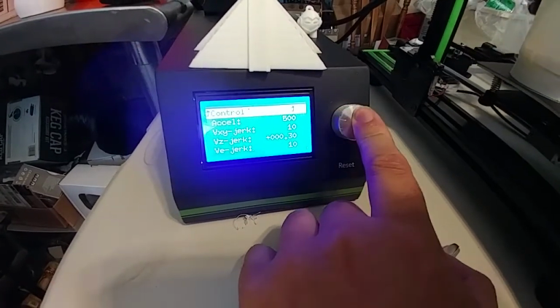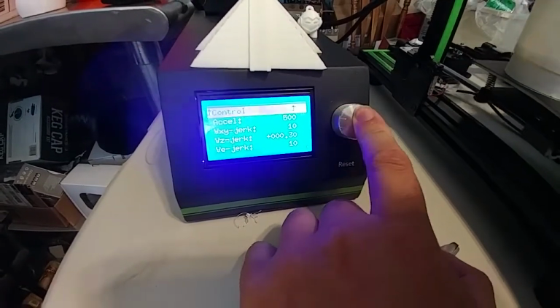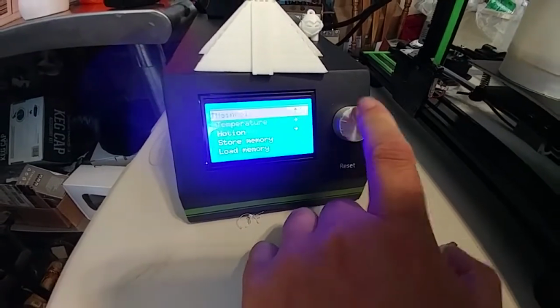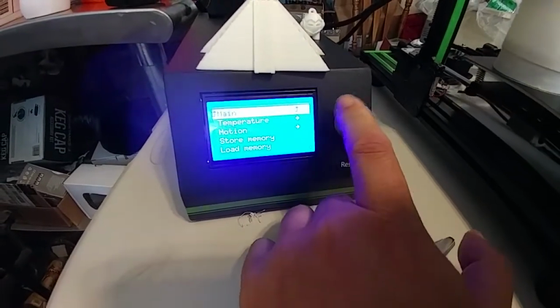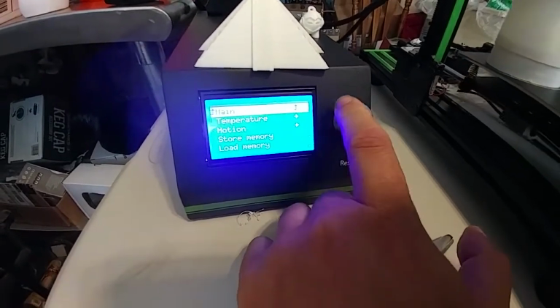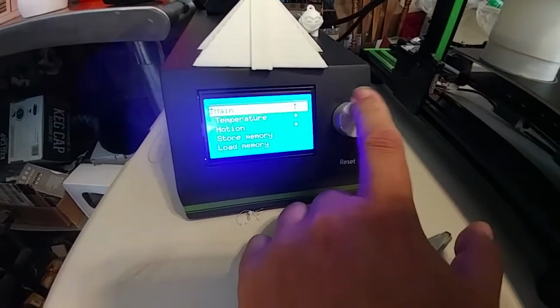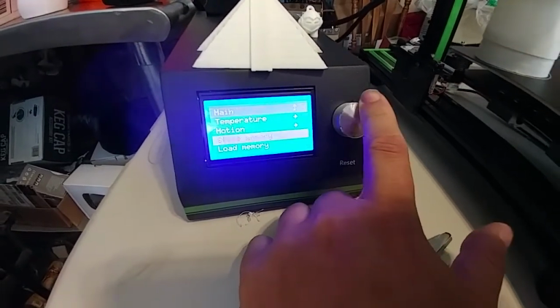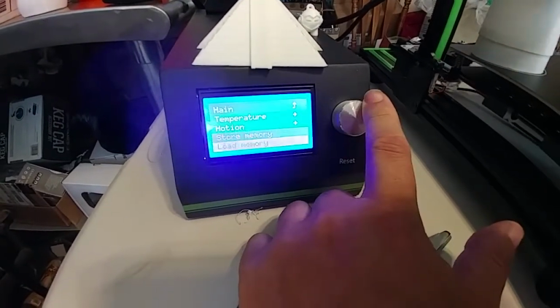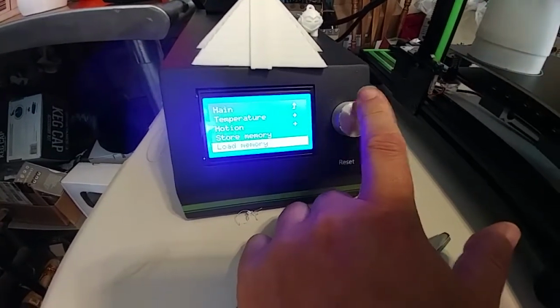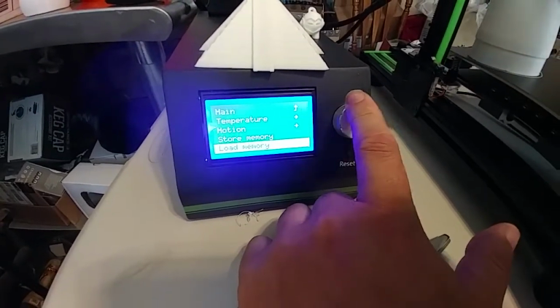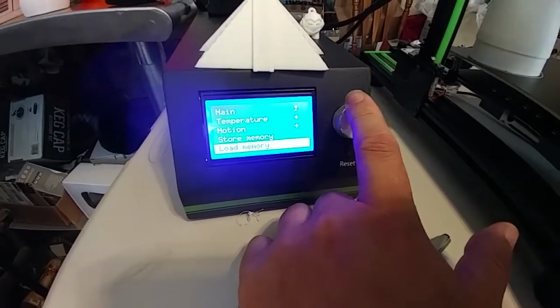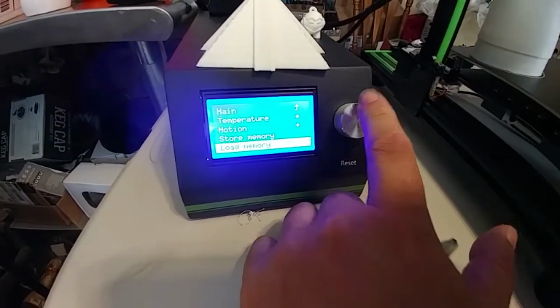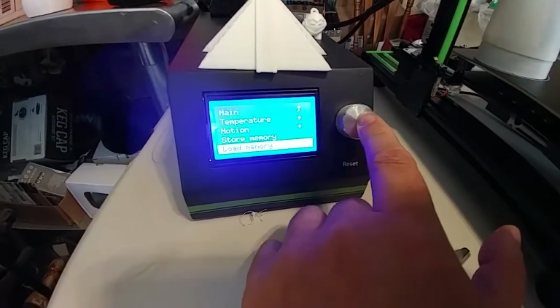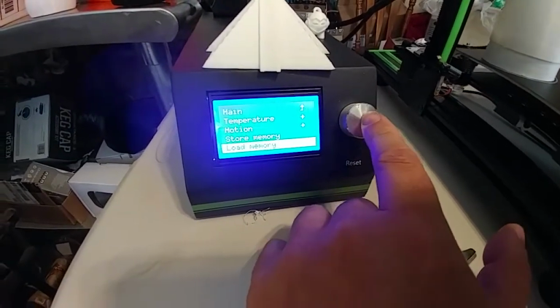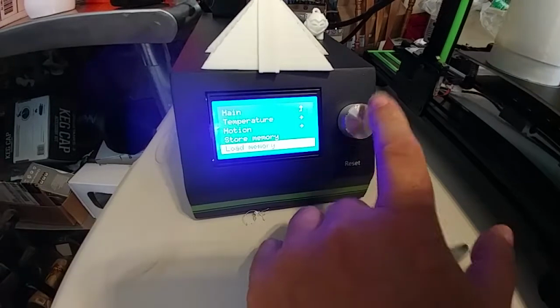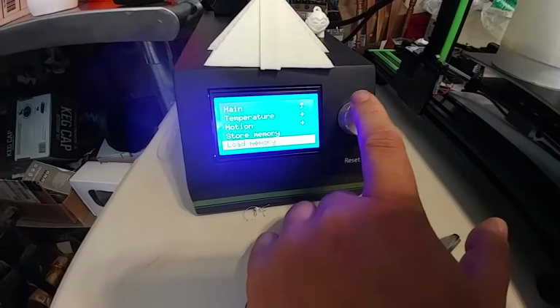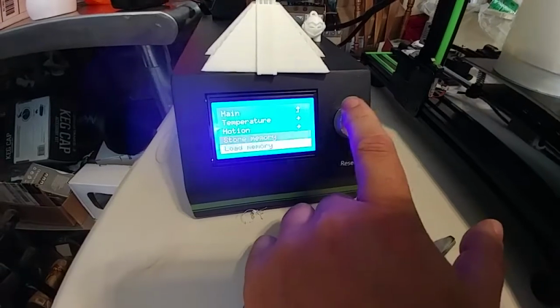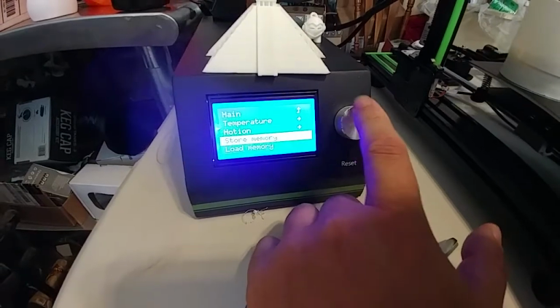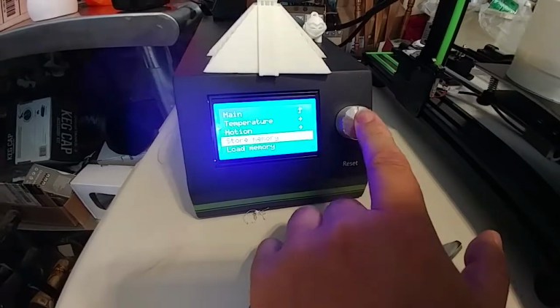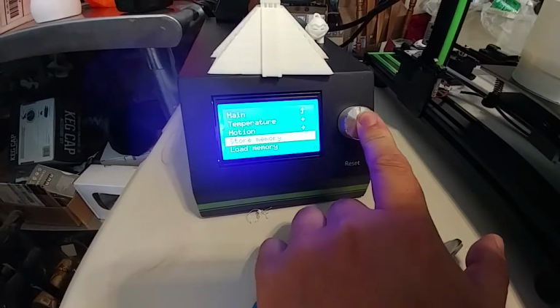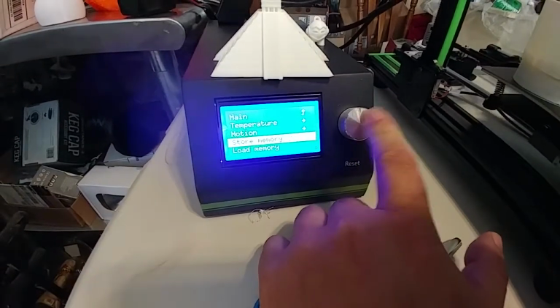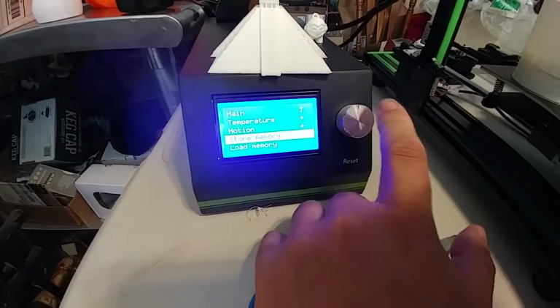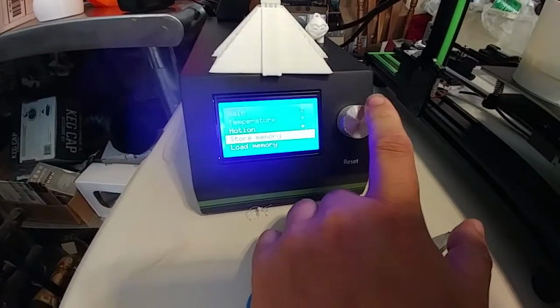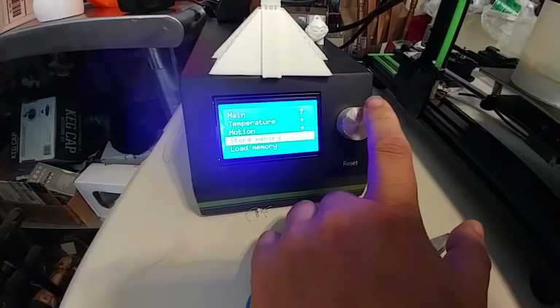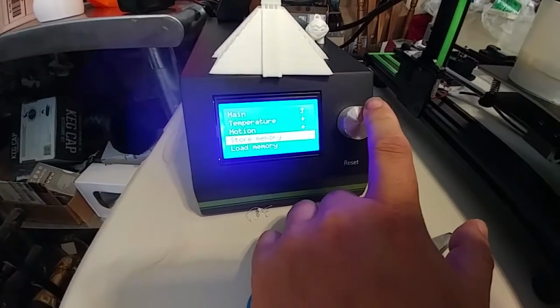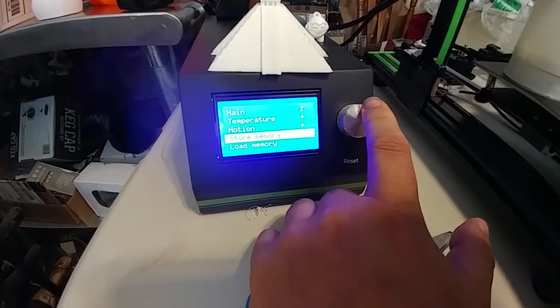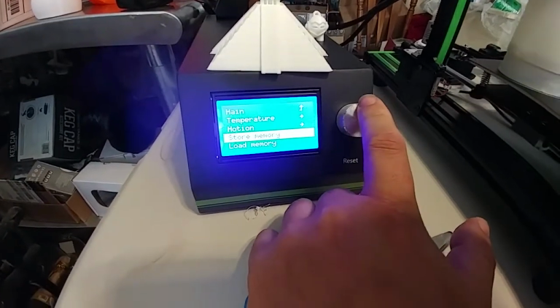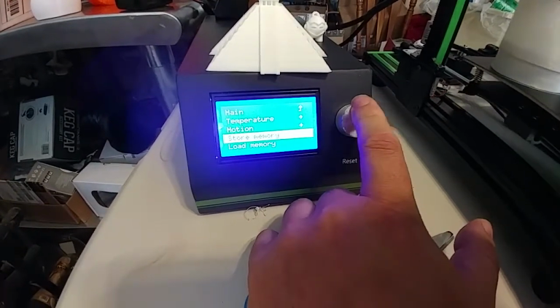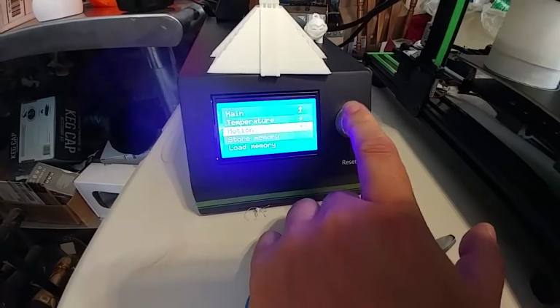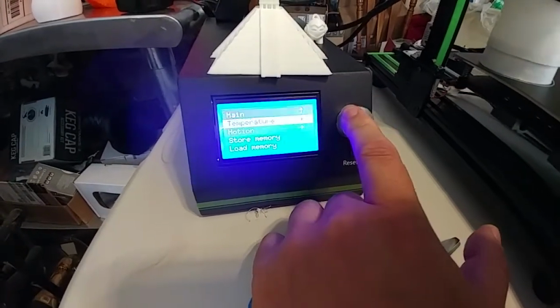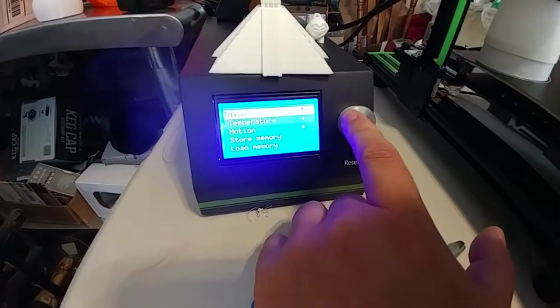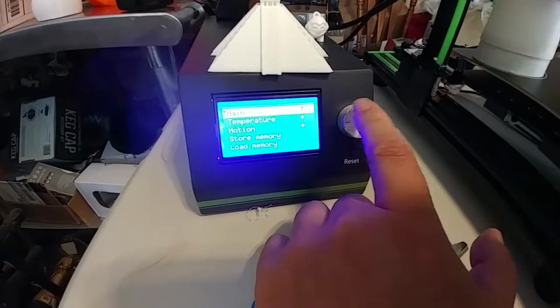Go back out to control, go down to store memory, and that's it. The values are now saved.